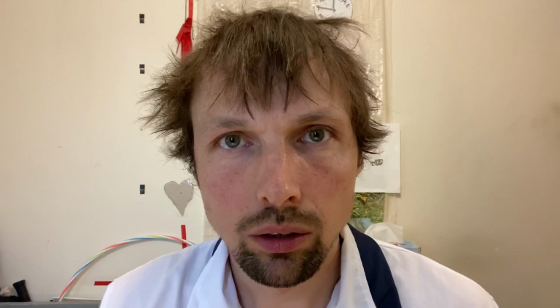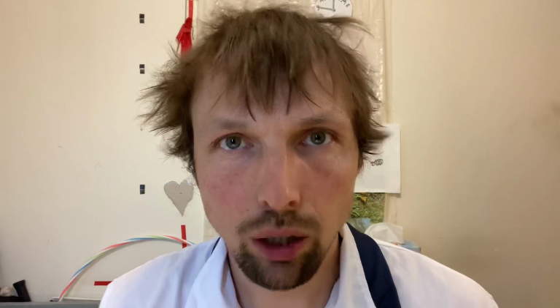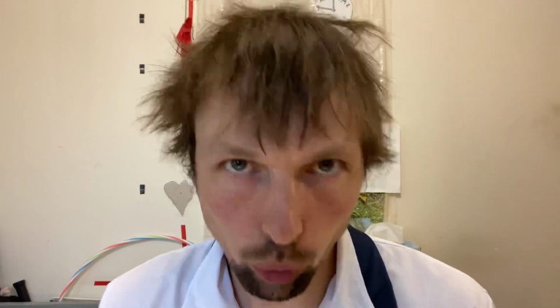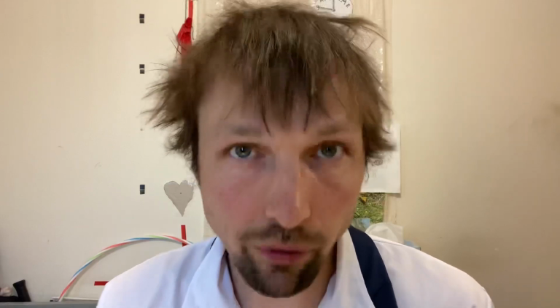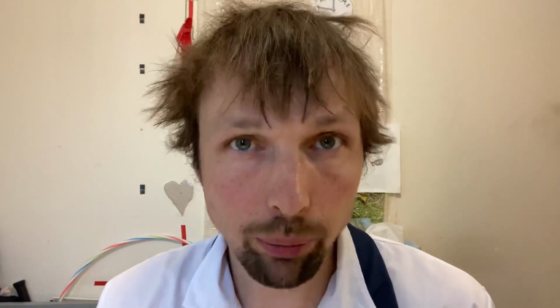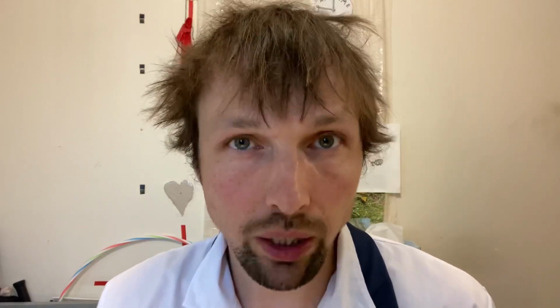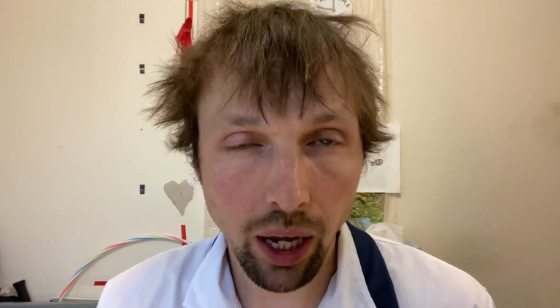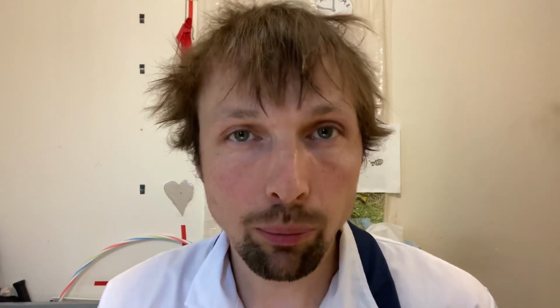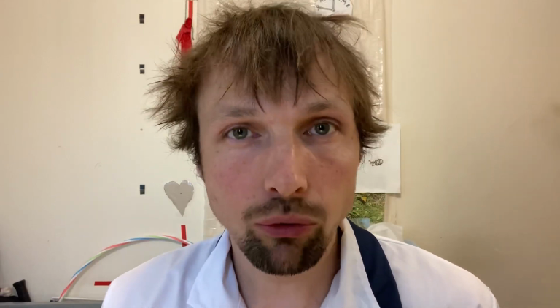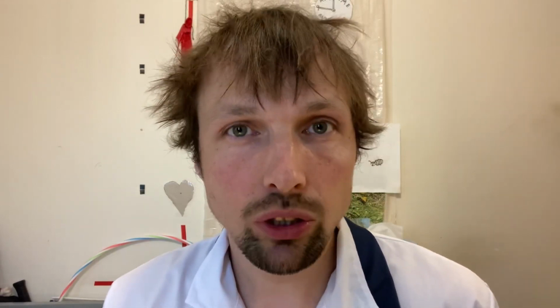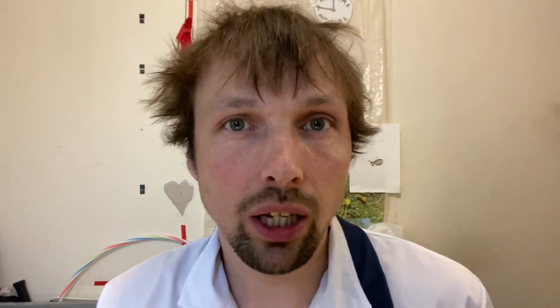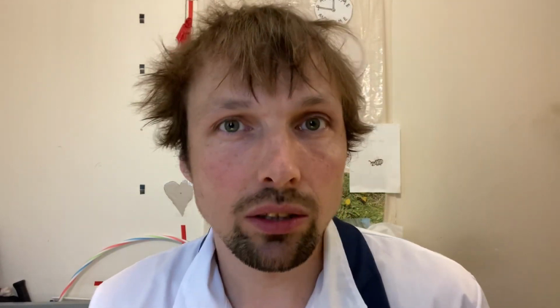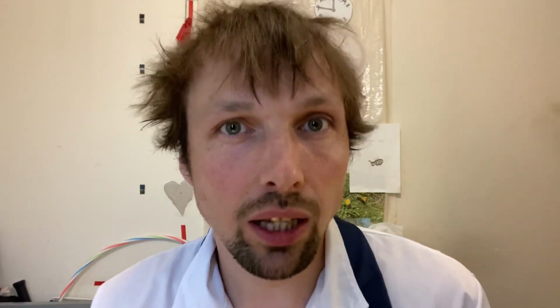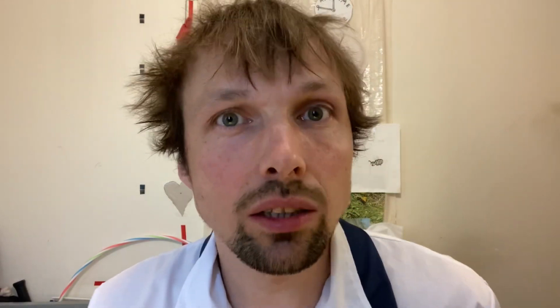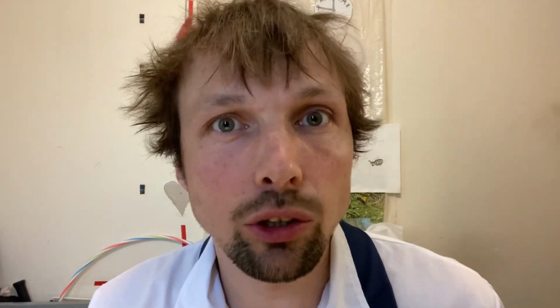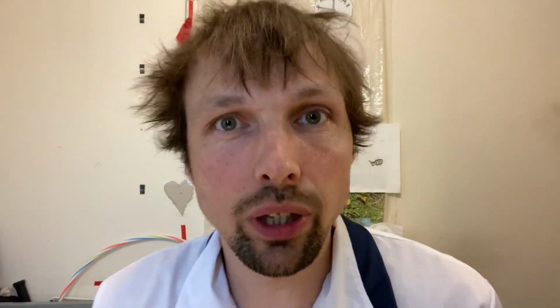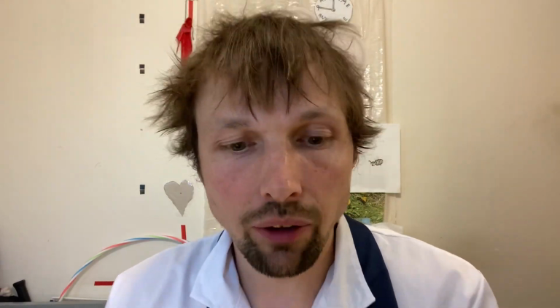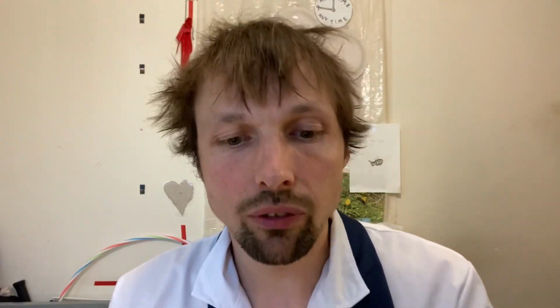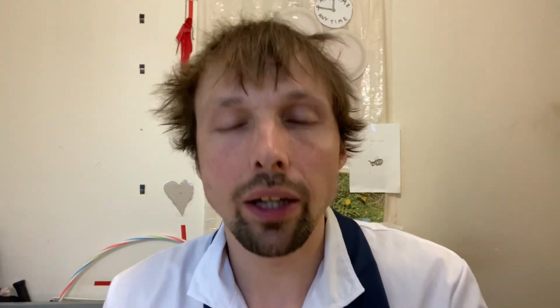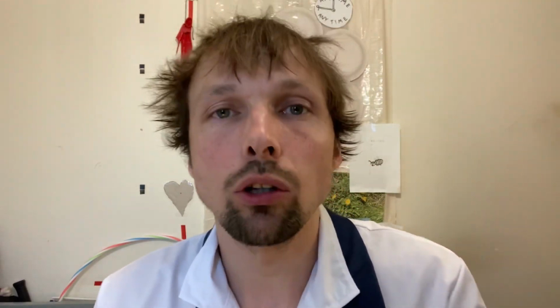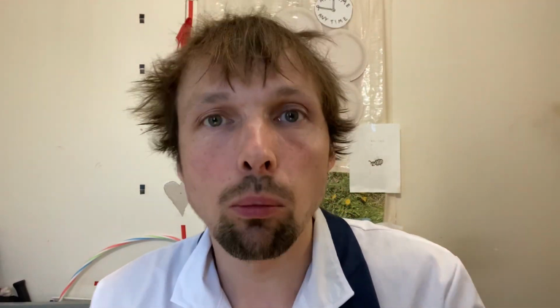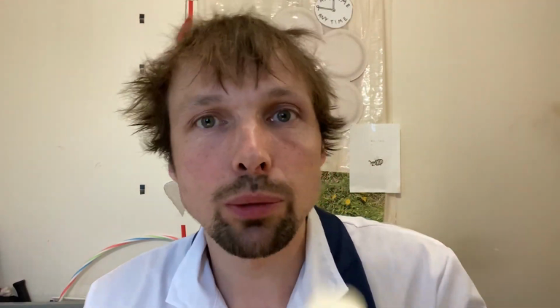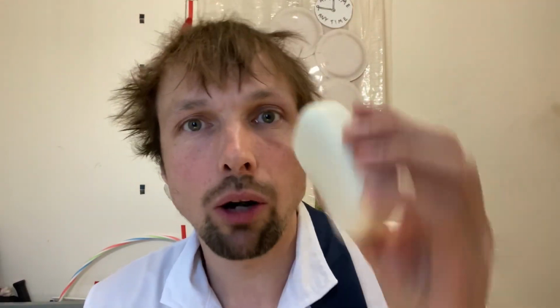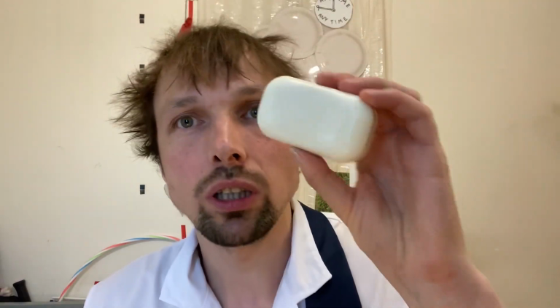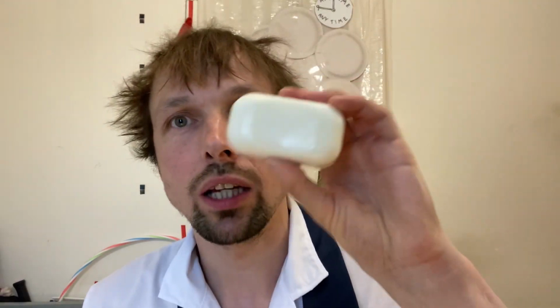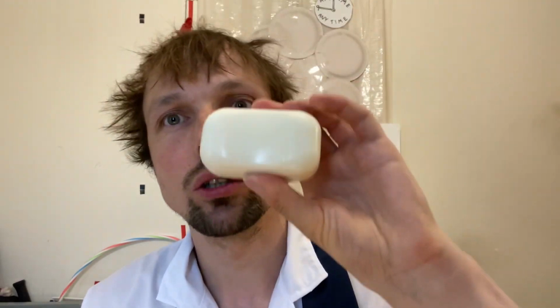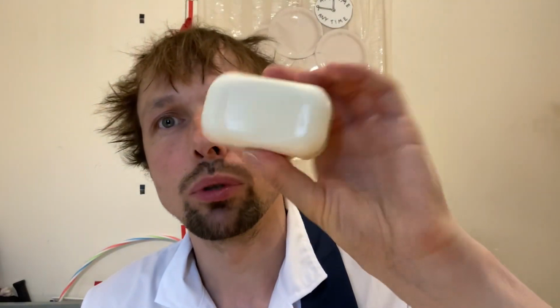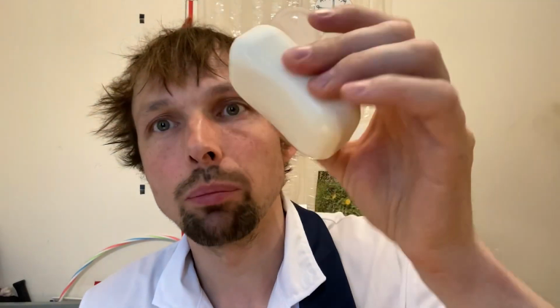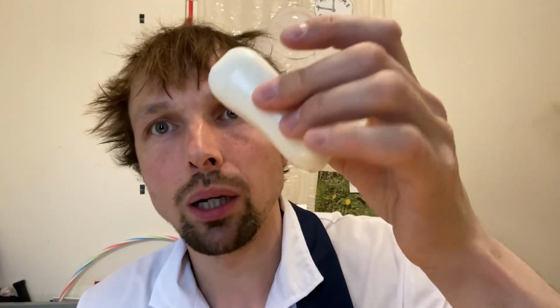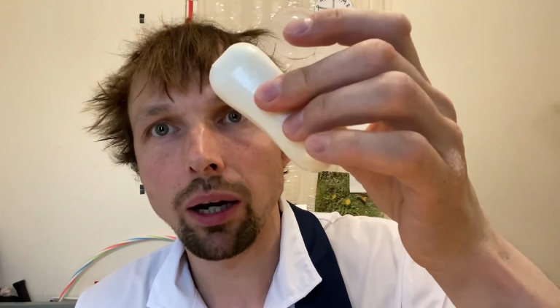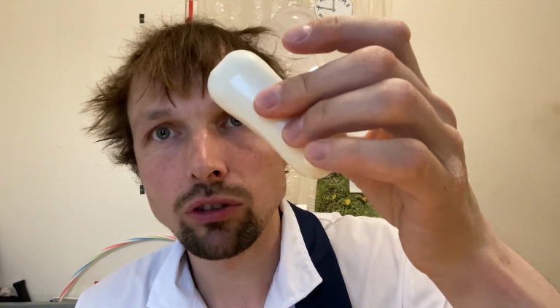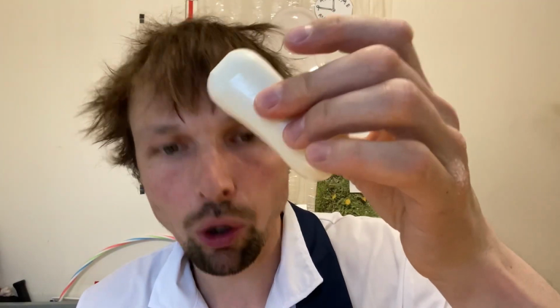Hello everybody, I am Professor Gatis Candice and today I will find out how much power it takes to pull apart a bar of soap.